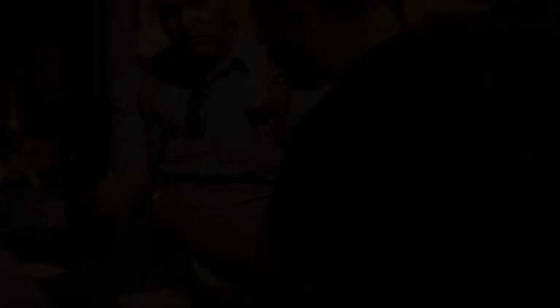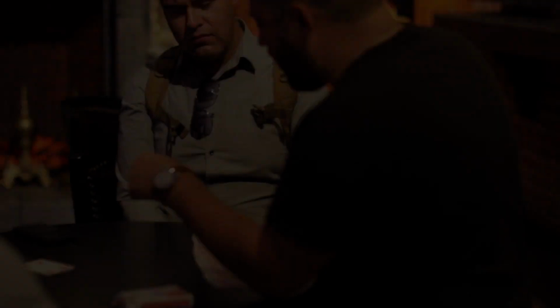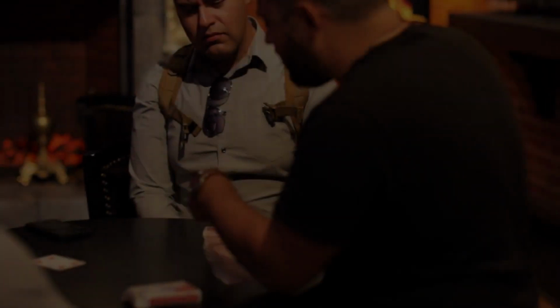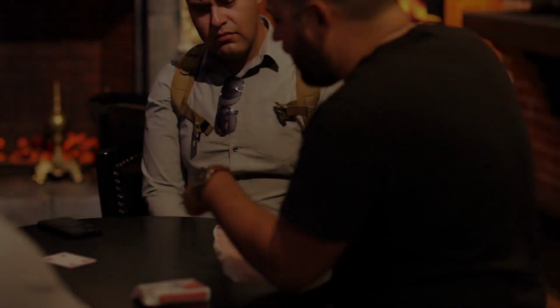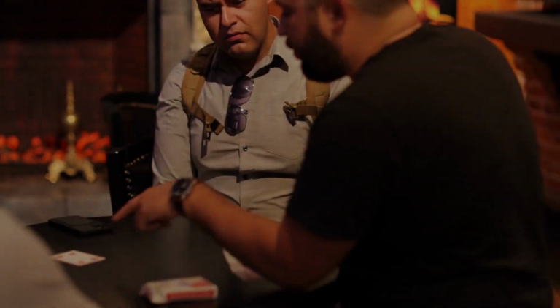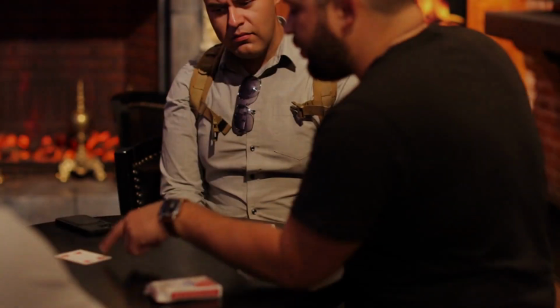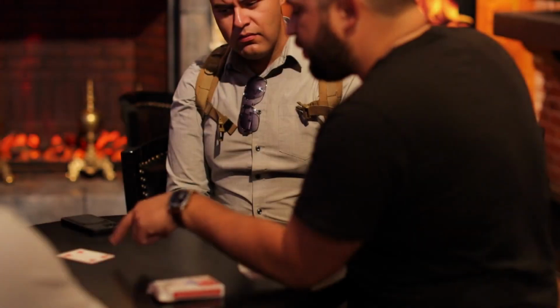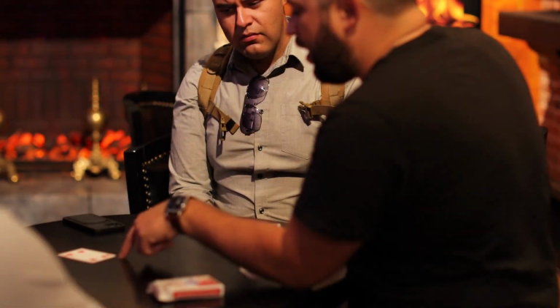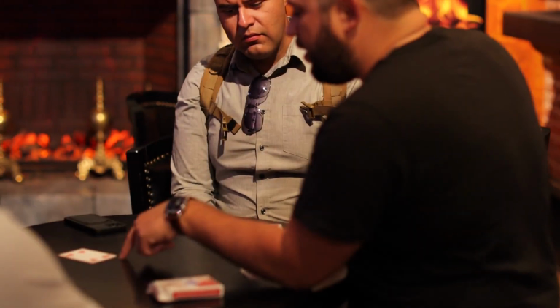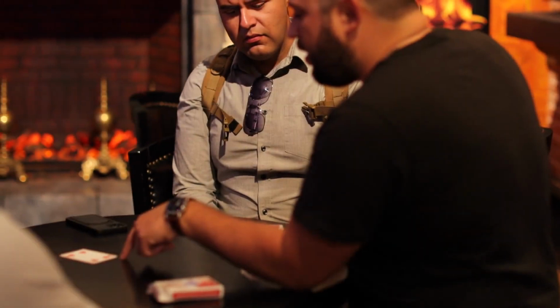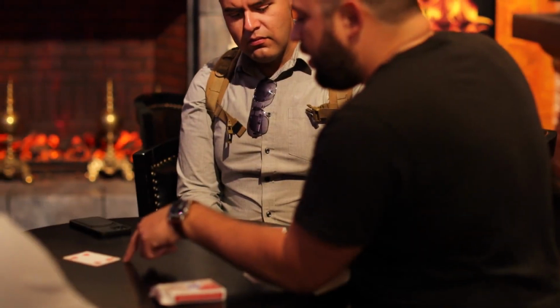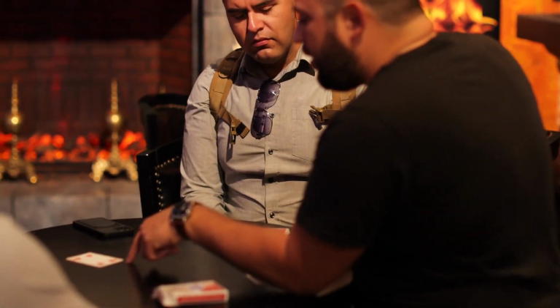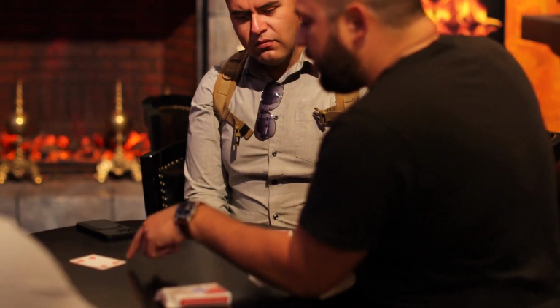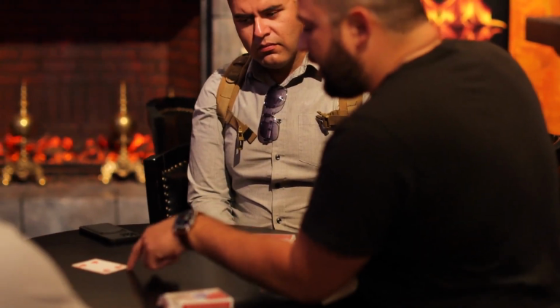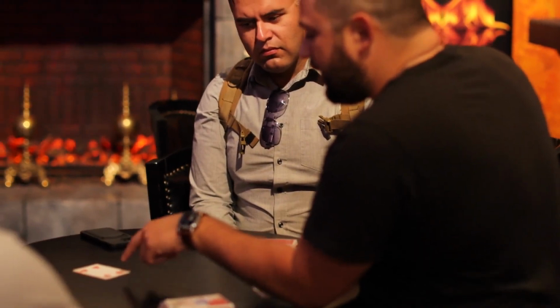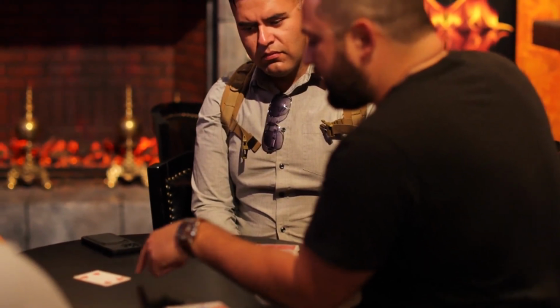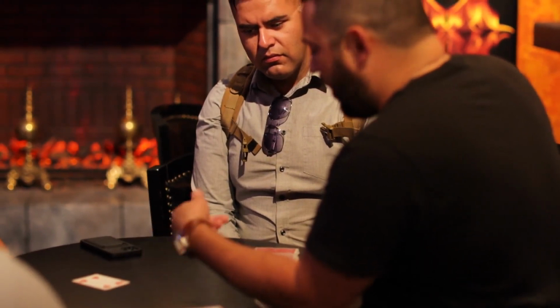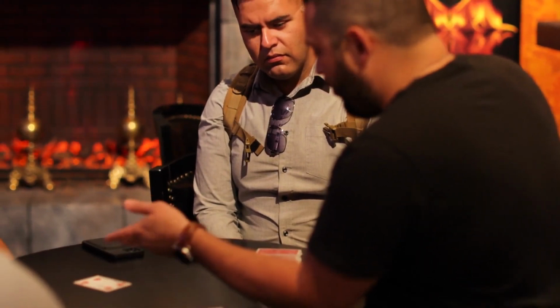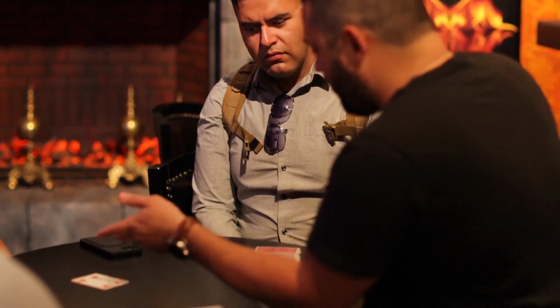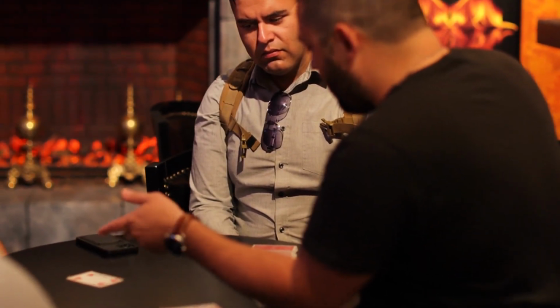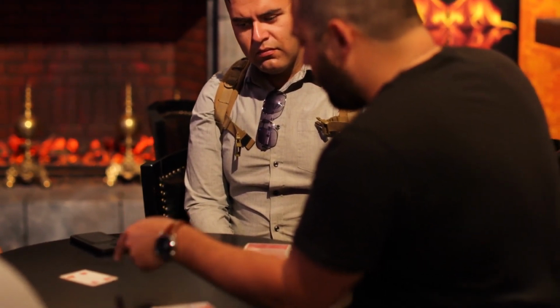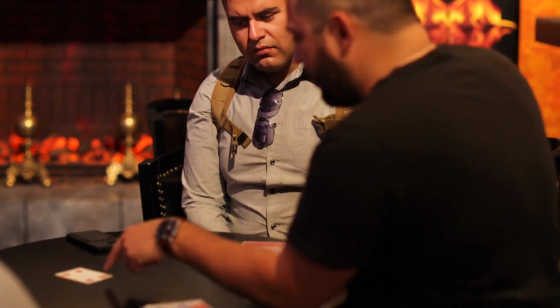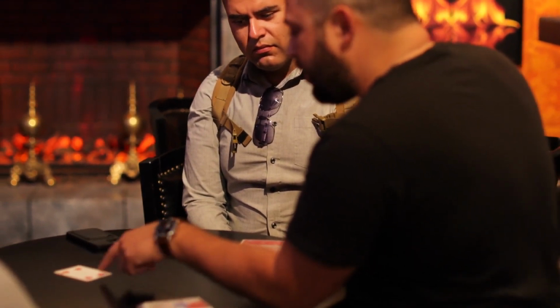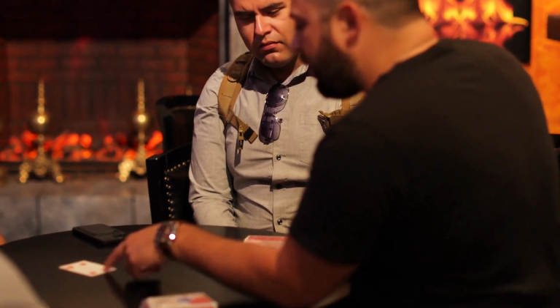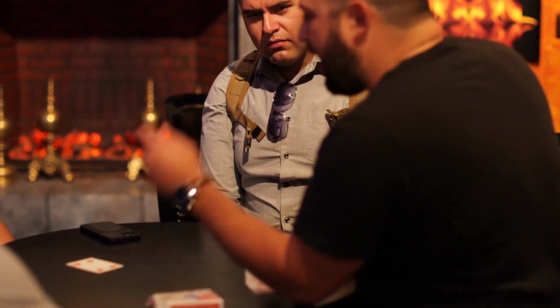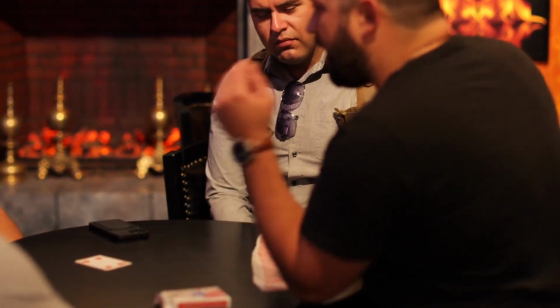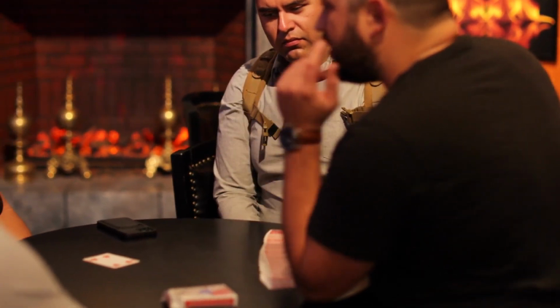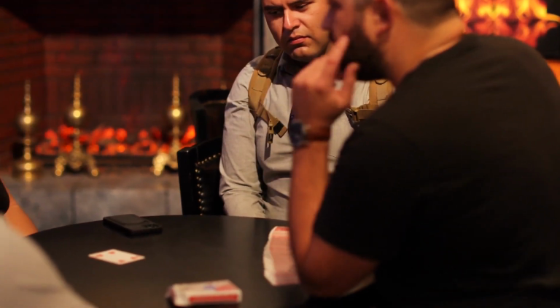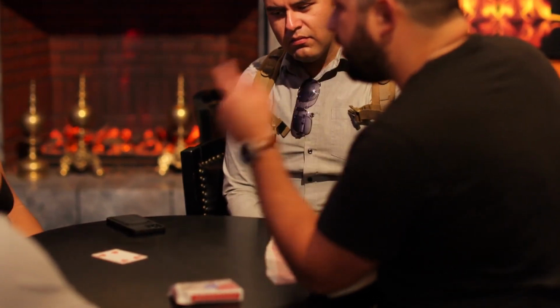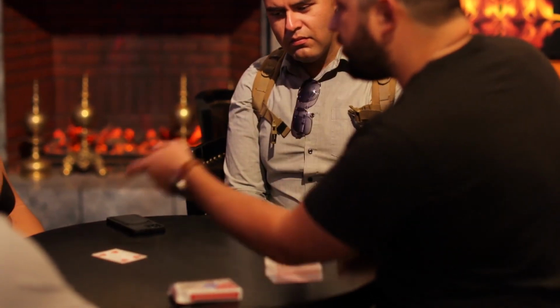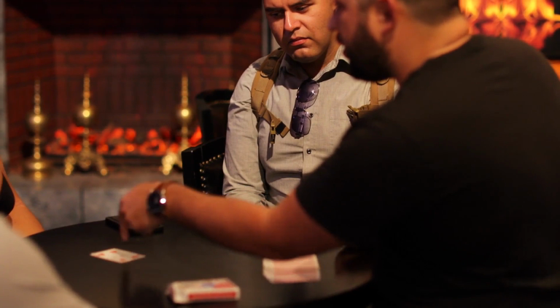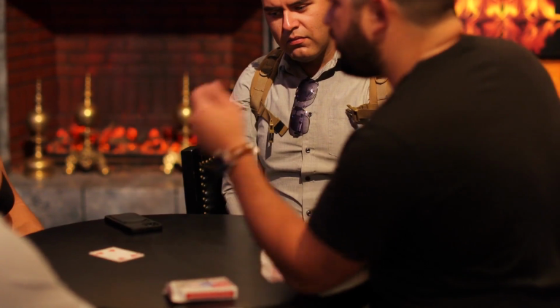You can't tell from the front because it's a normal card, but look at the back. Go ahead and turn it over.